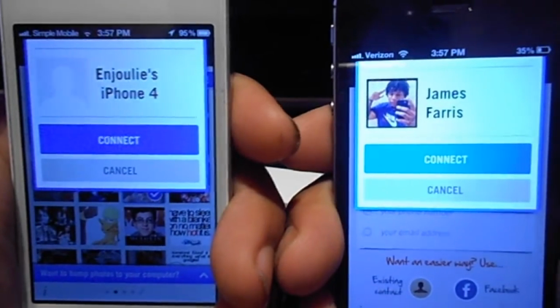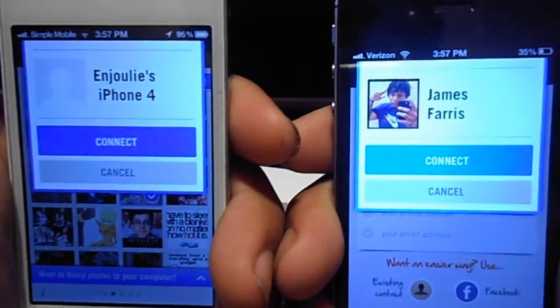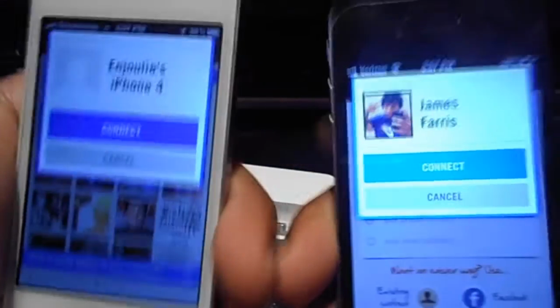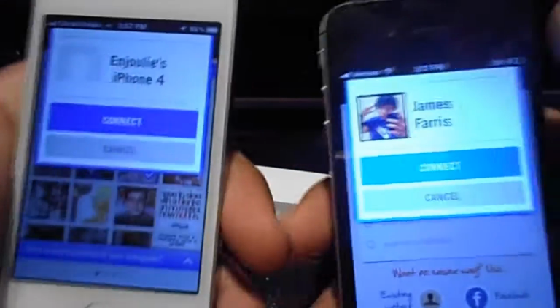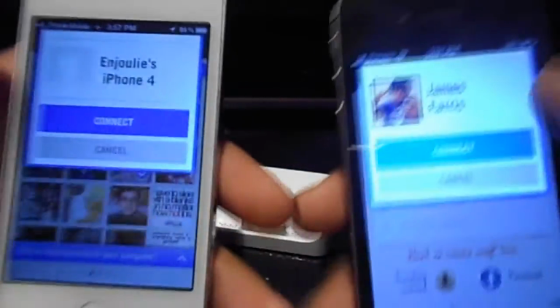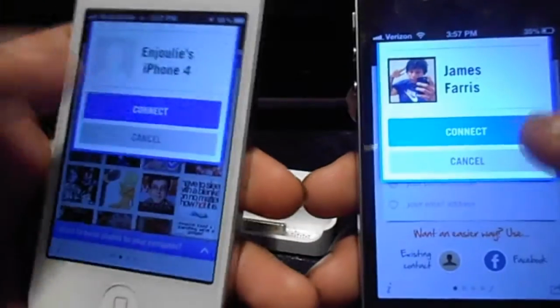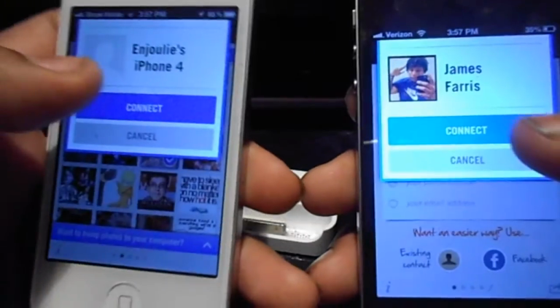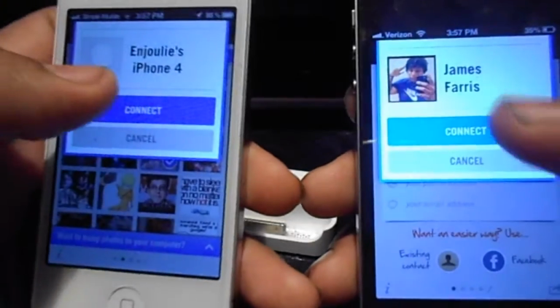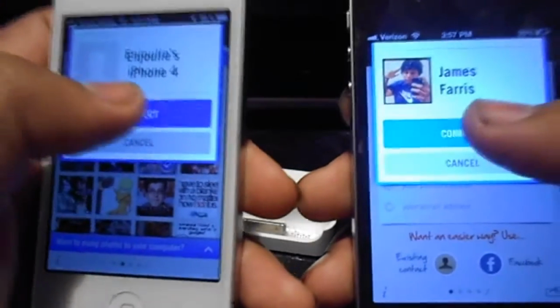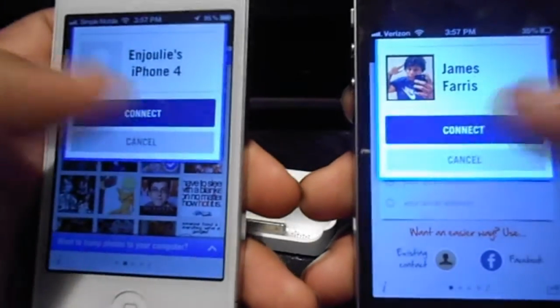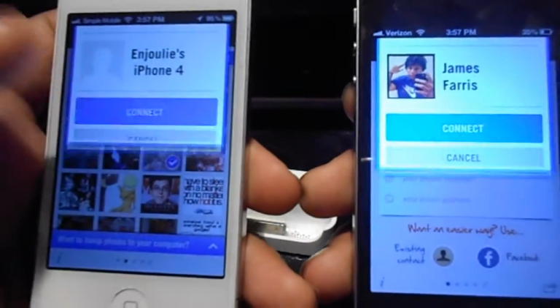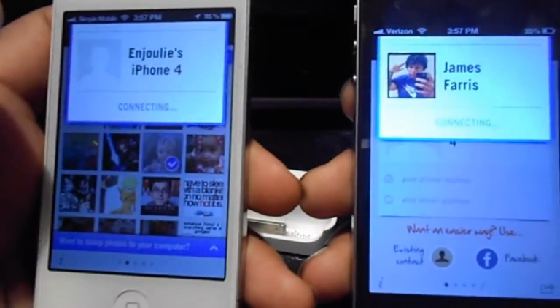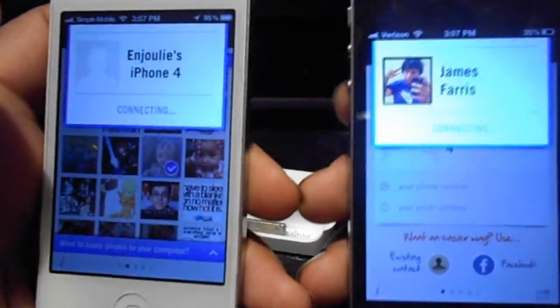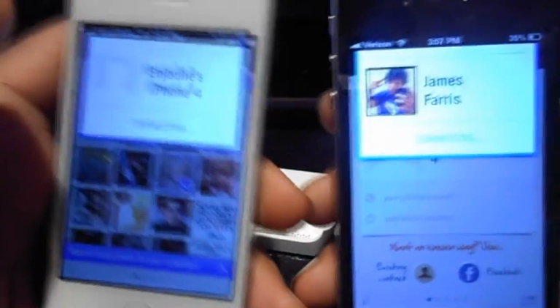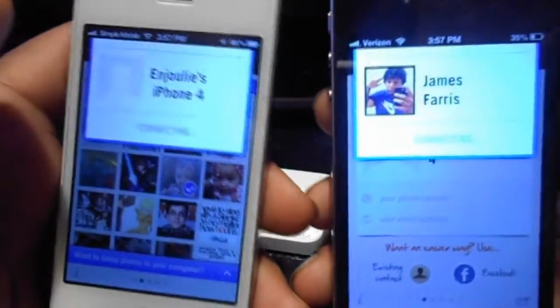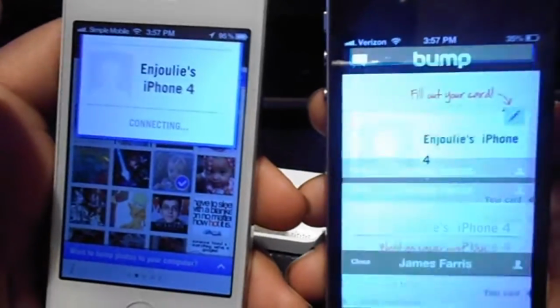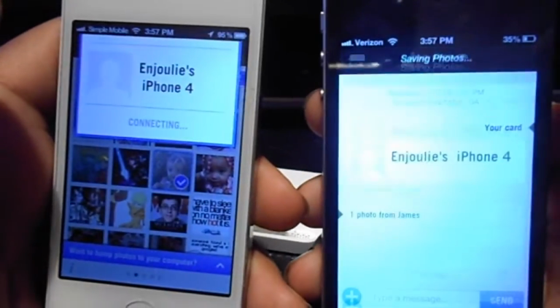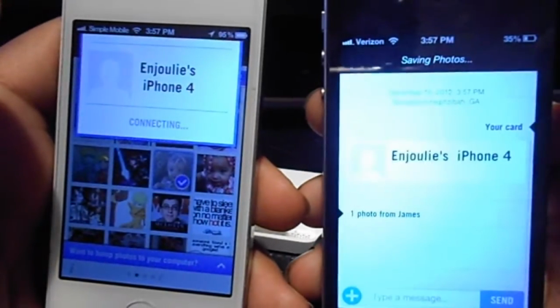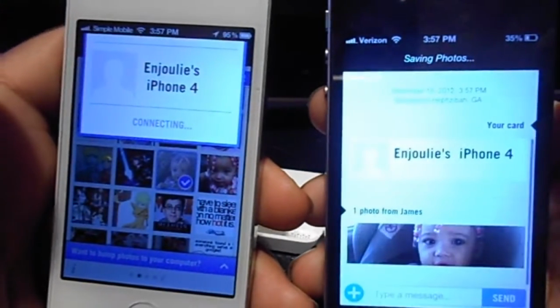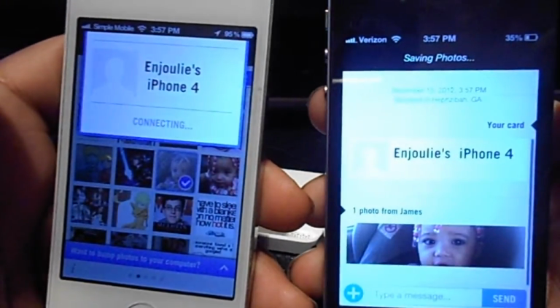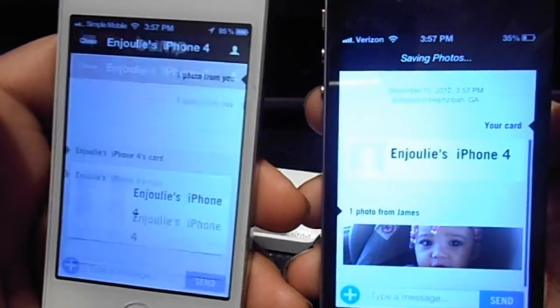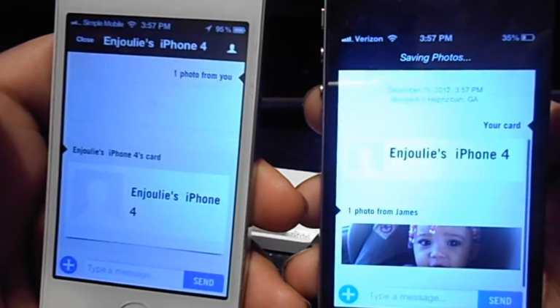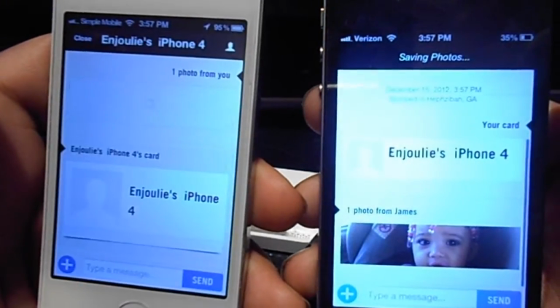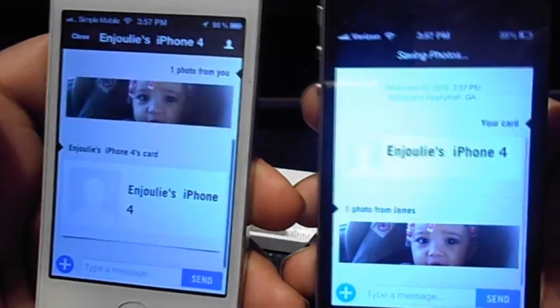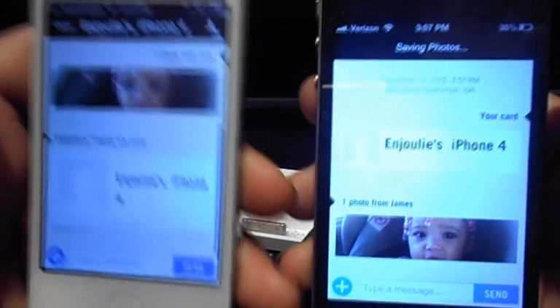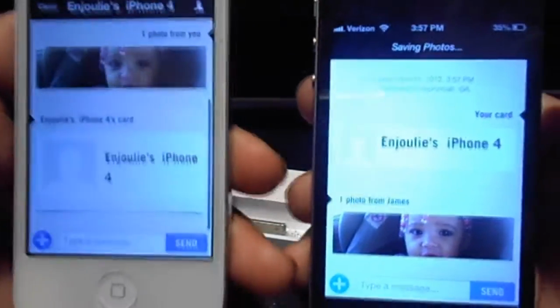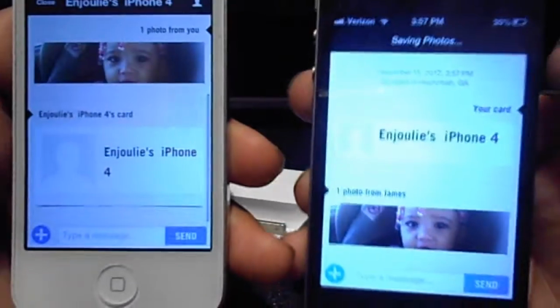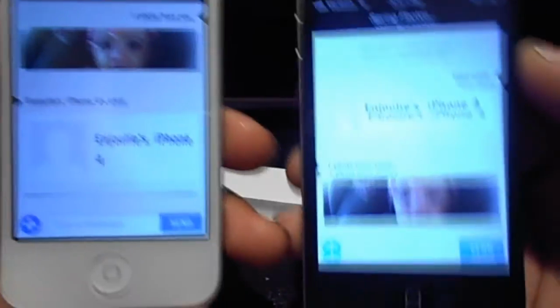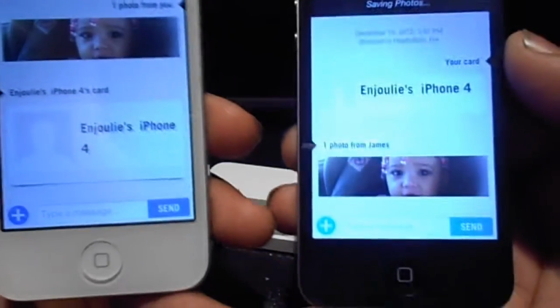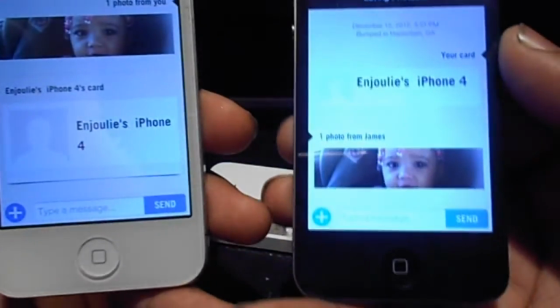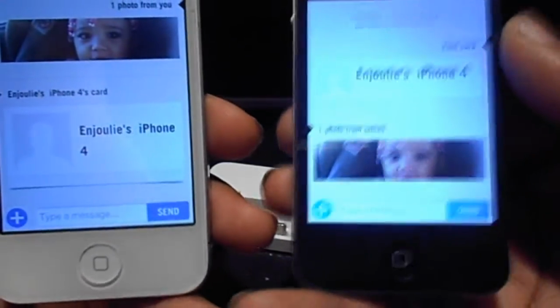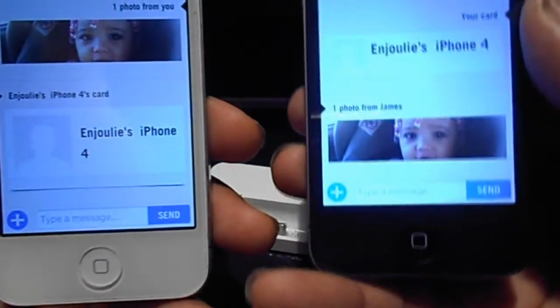And all you have to do is lightly fist tap like this, and it will see the phone. Hit connect, and it will send the information.